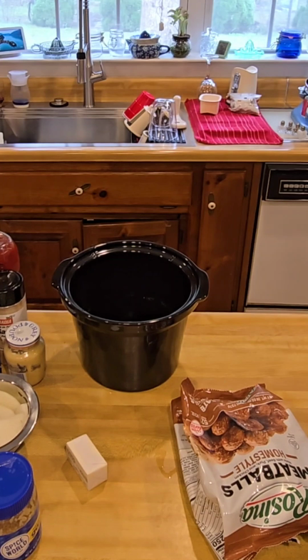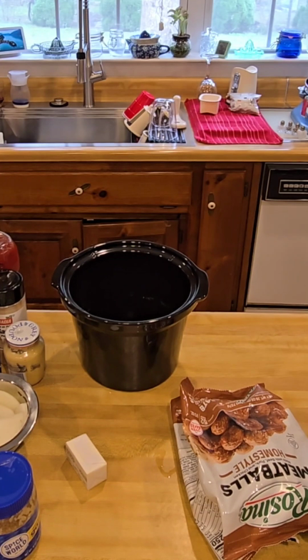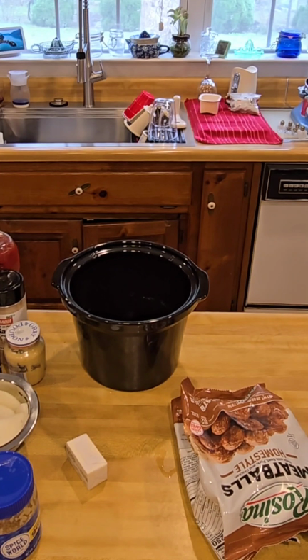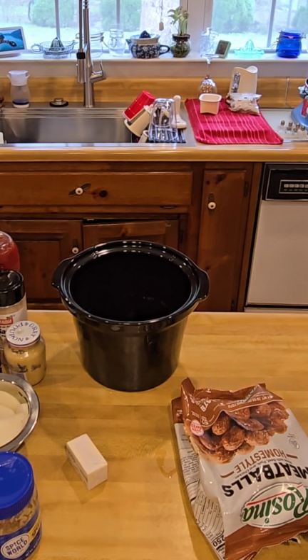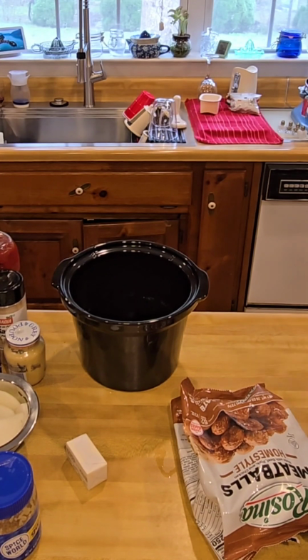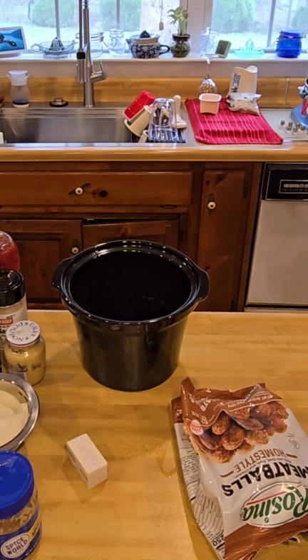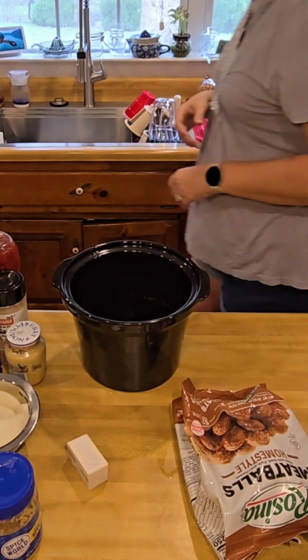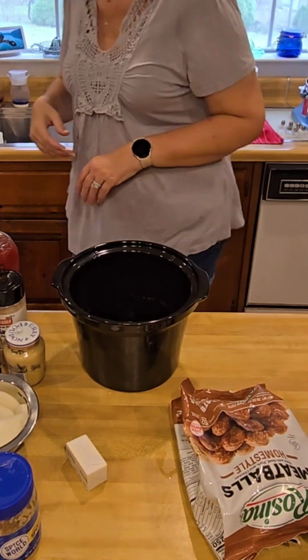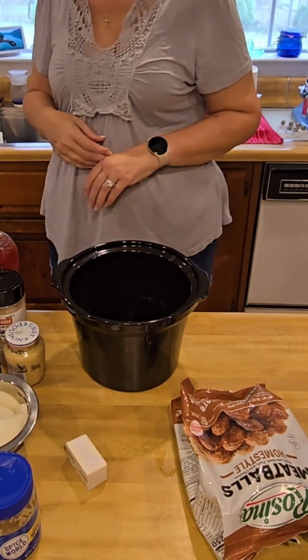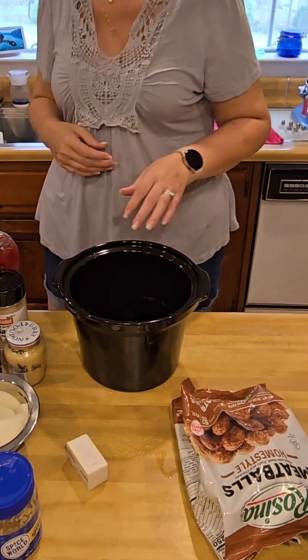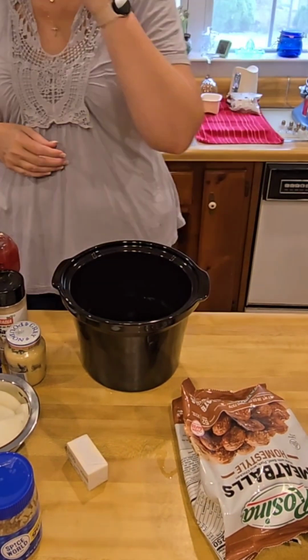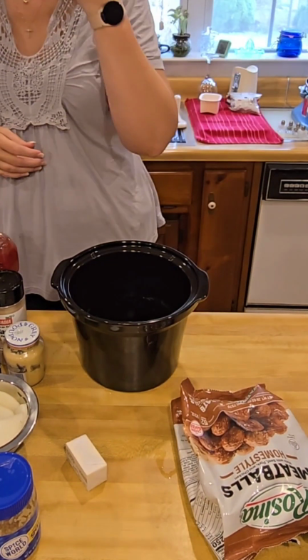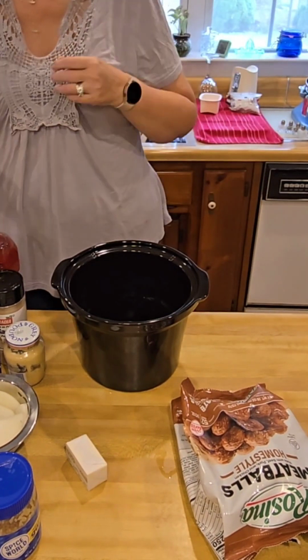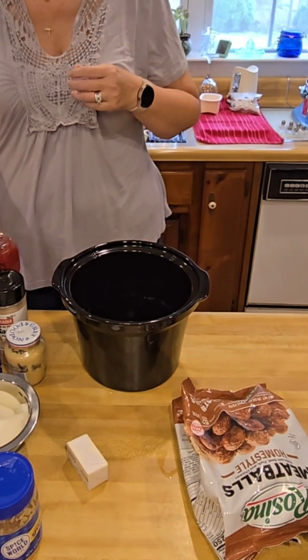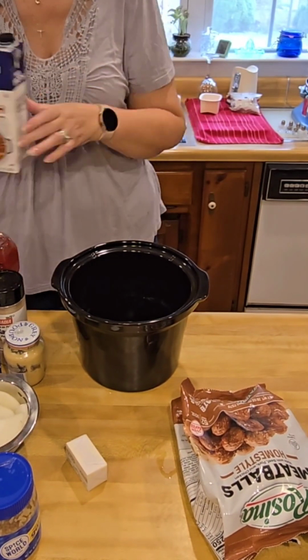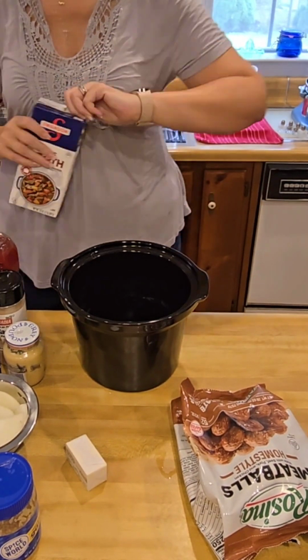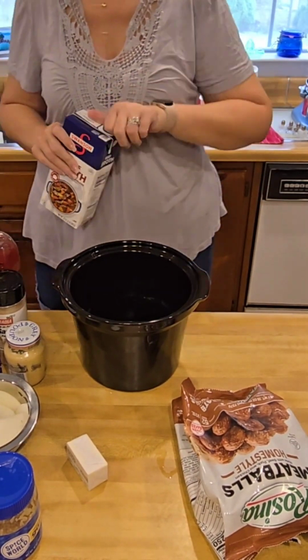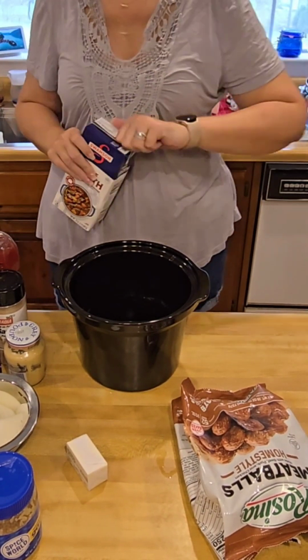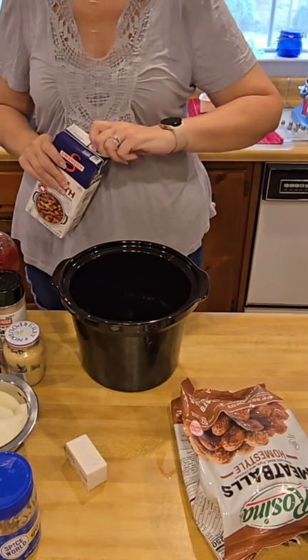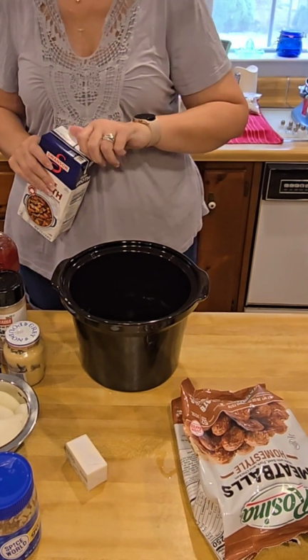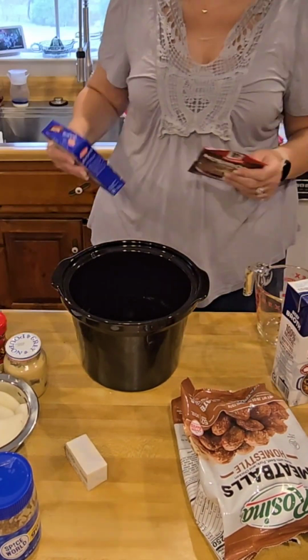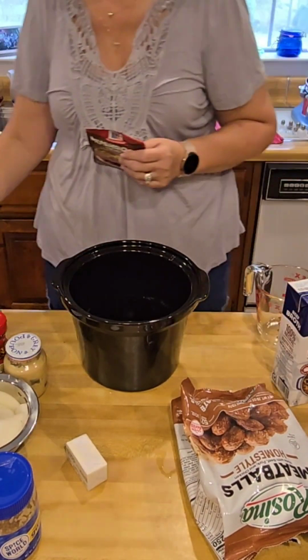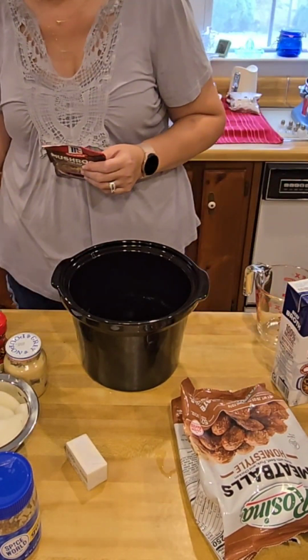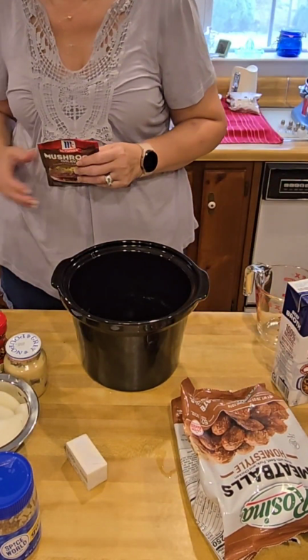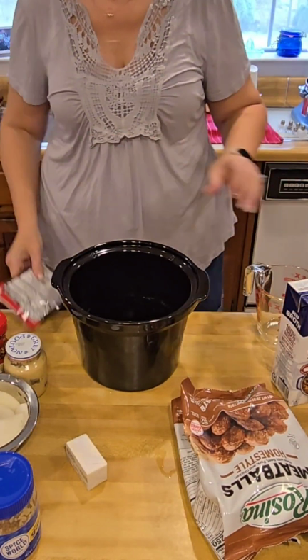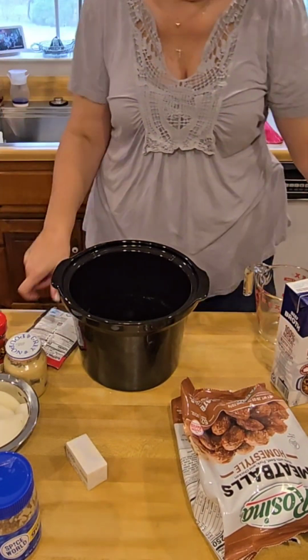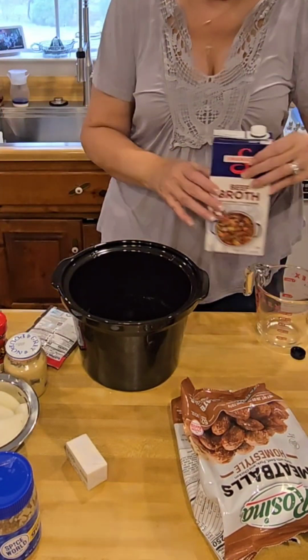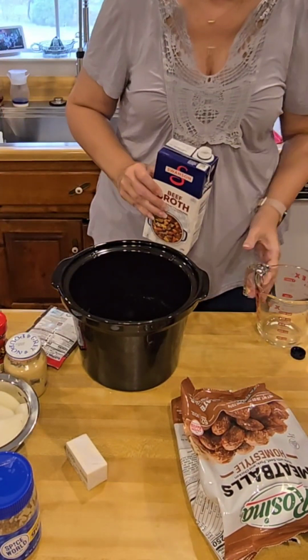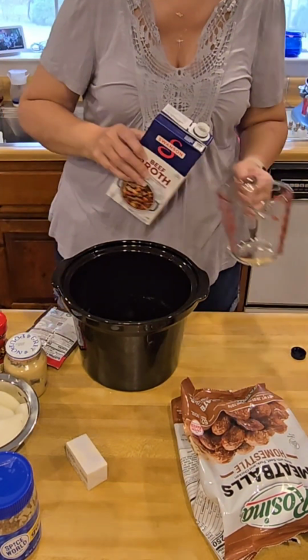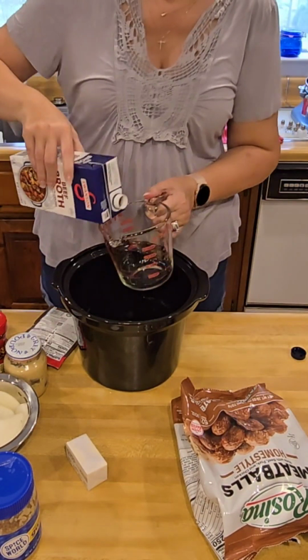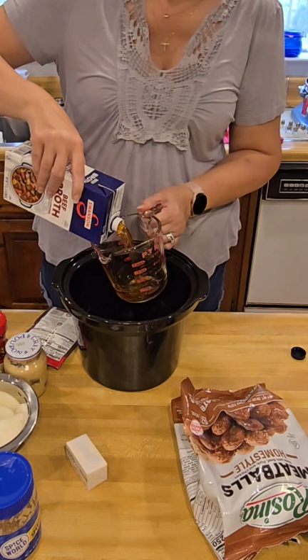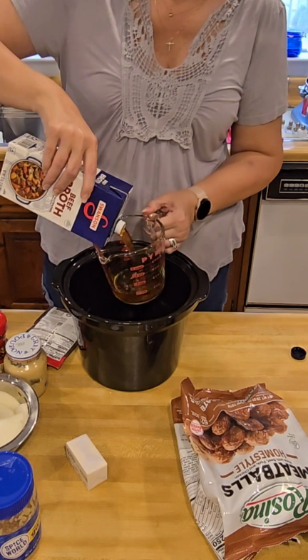Tonight for dinner we're making Crock-Pot Salisbury Steak Meatballs.